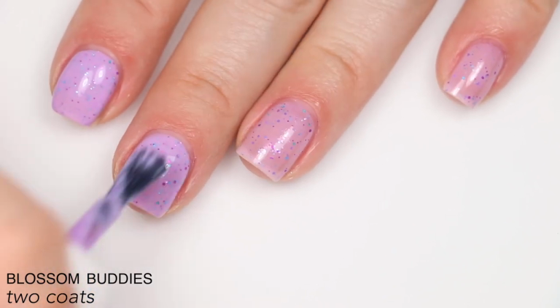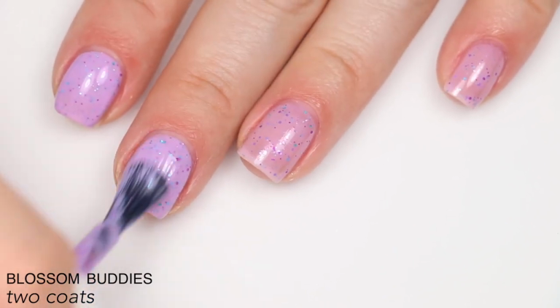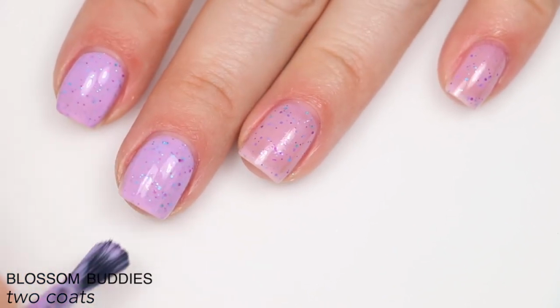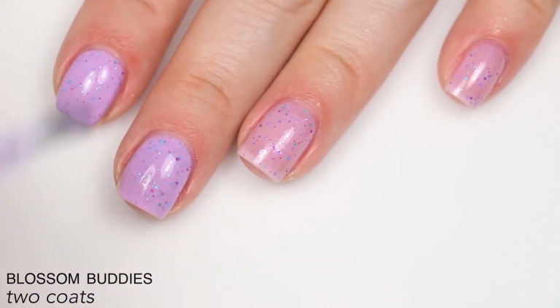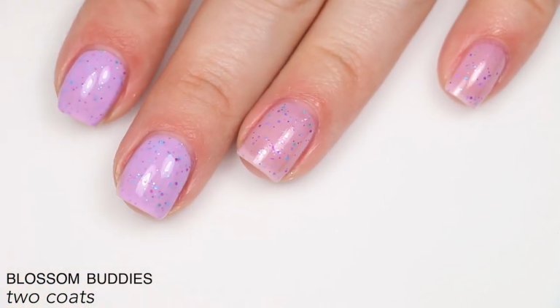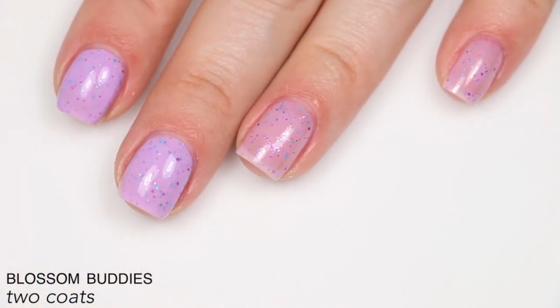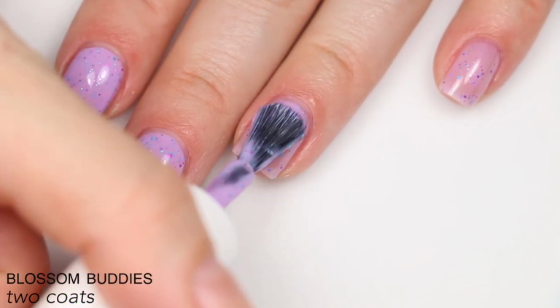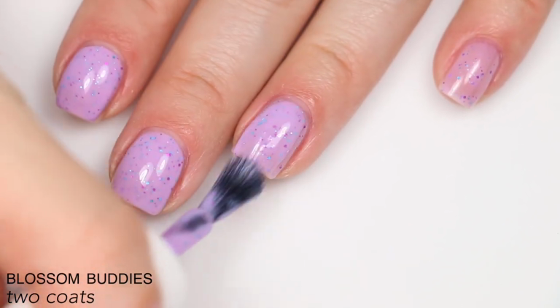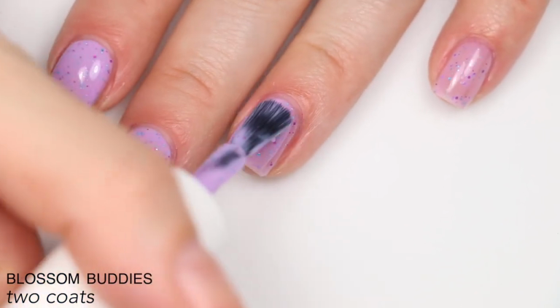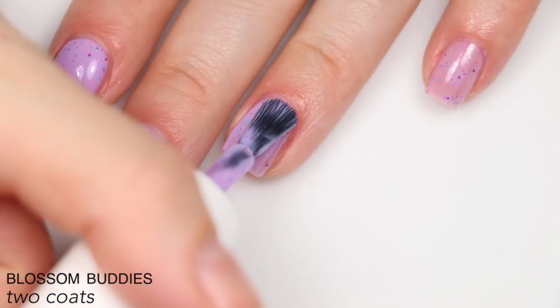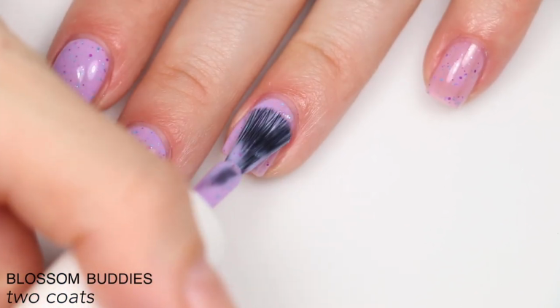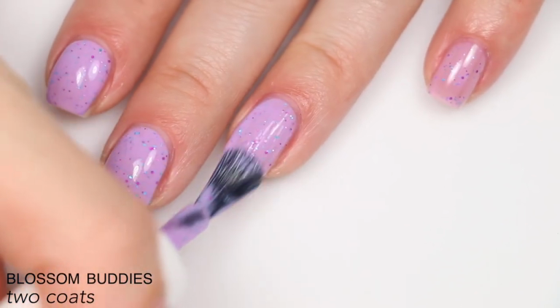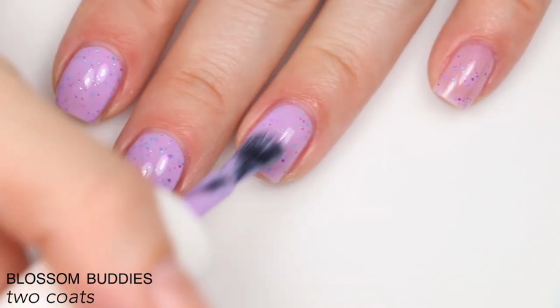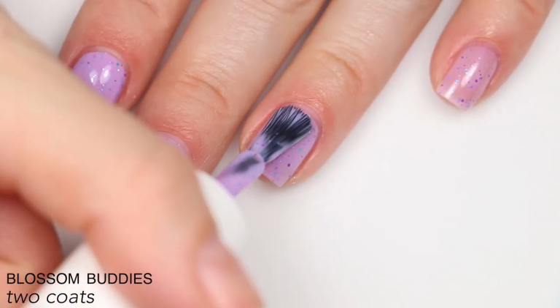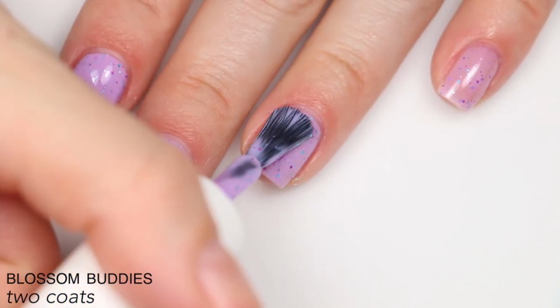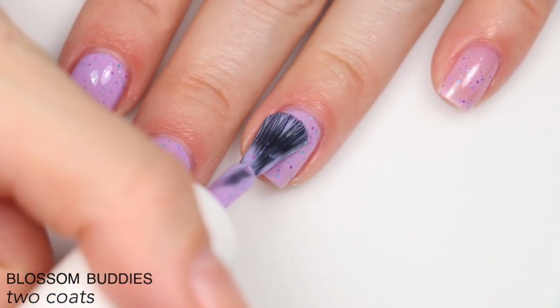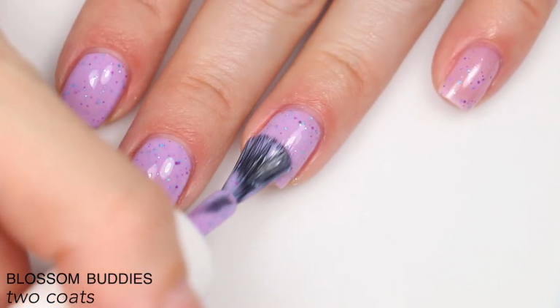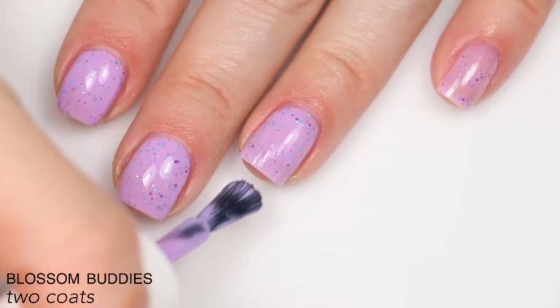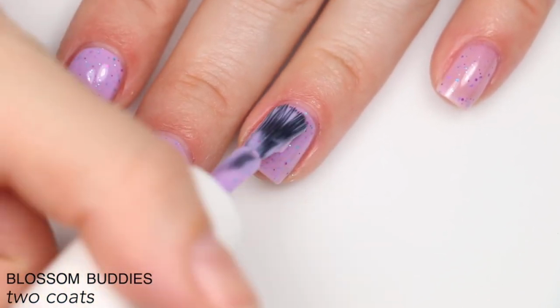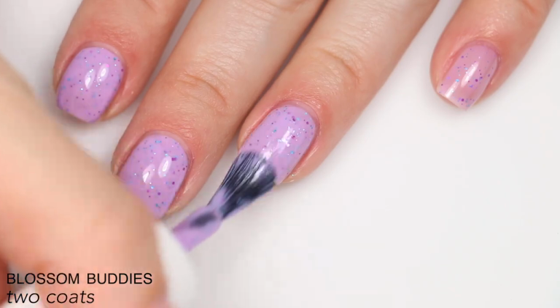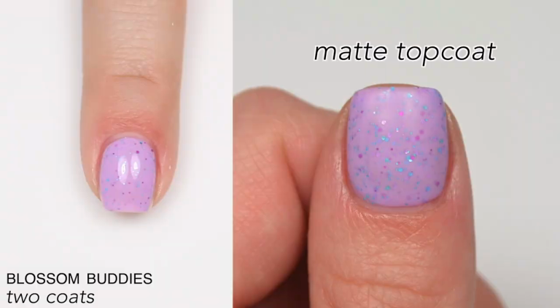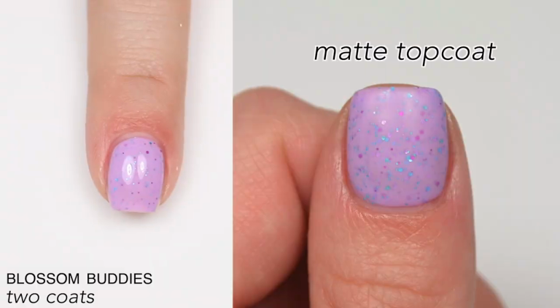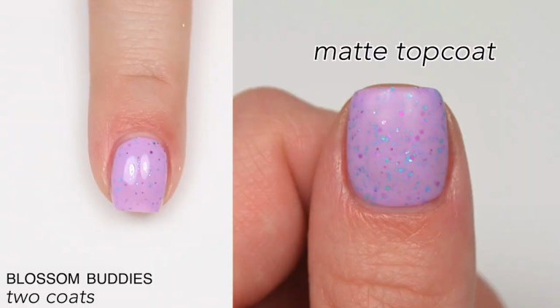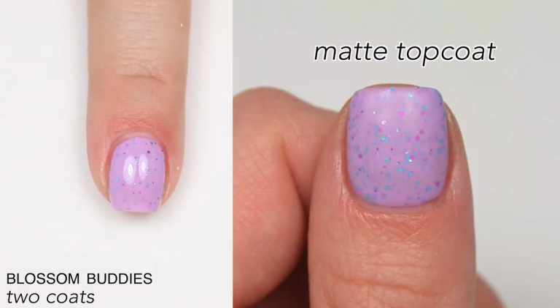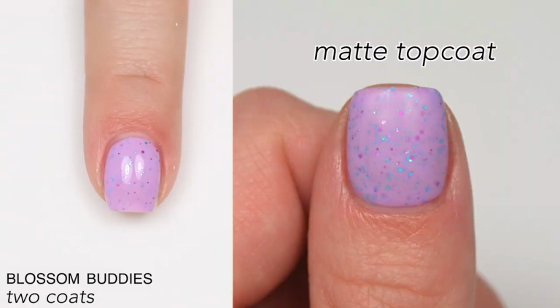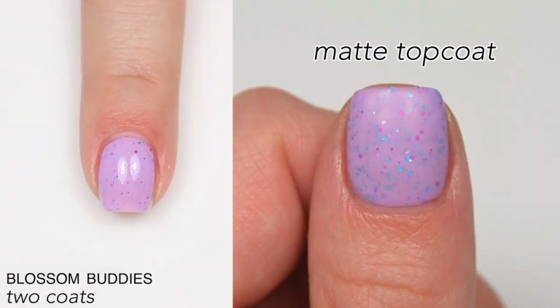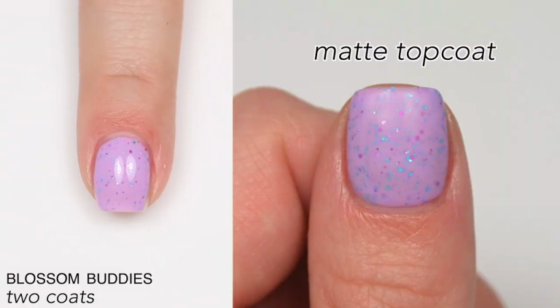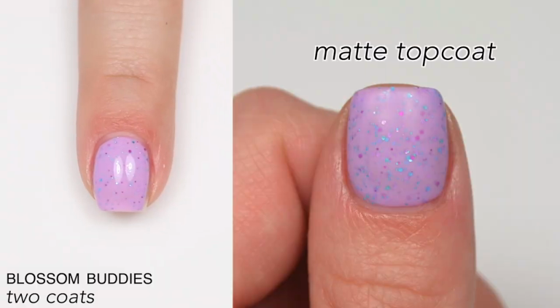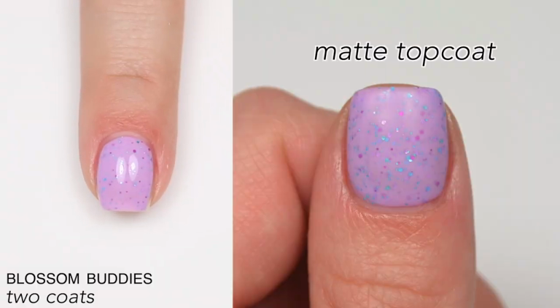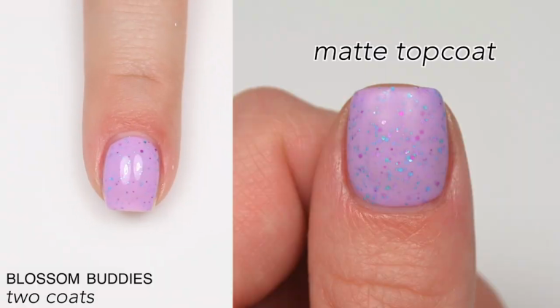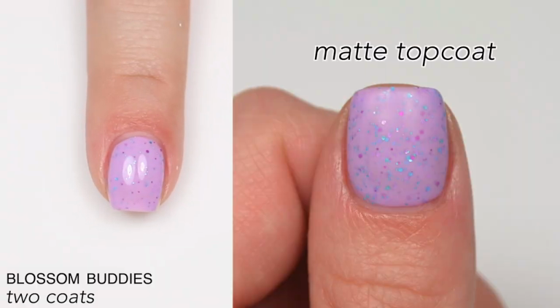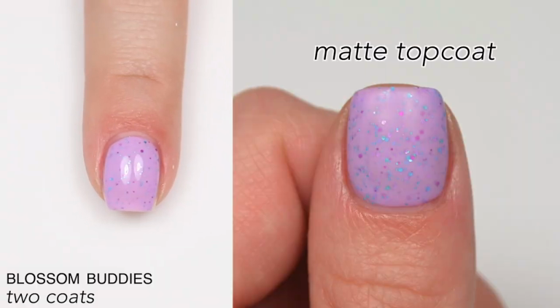There will be some texture when it's fully dried due to the volume of micro glitter, and it will be more difficult to remove. That is two coats of Blossom Buddies.